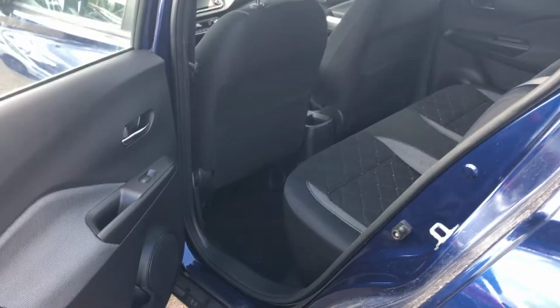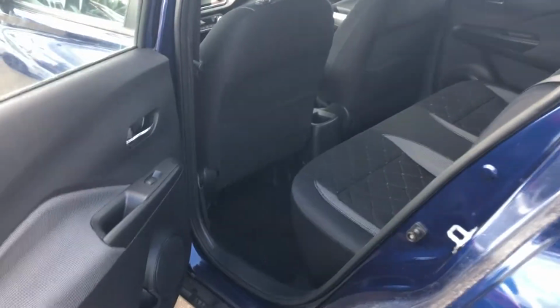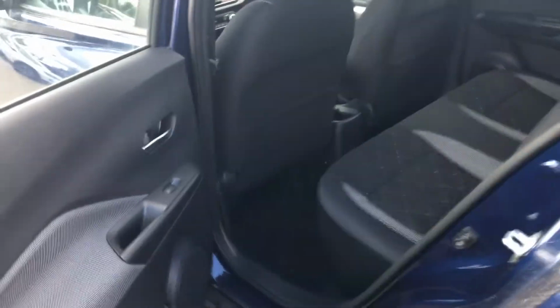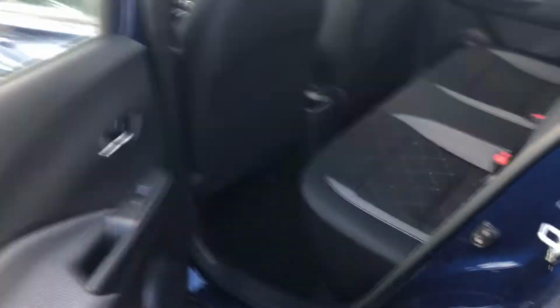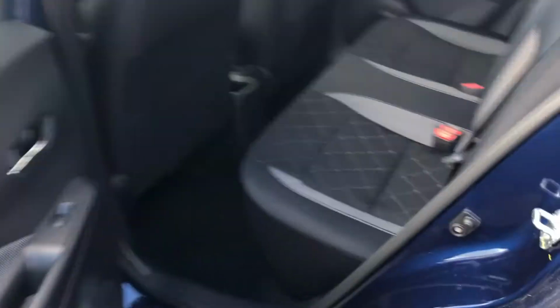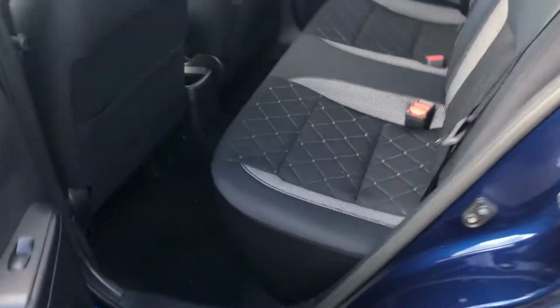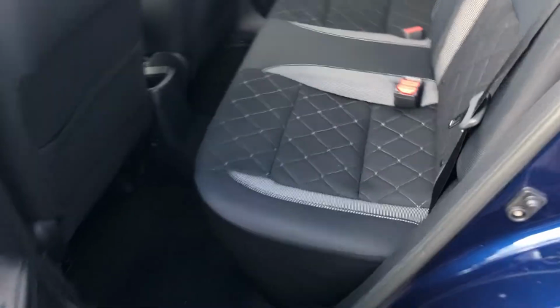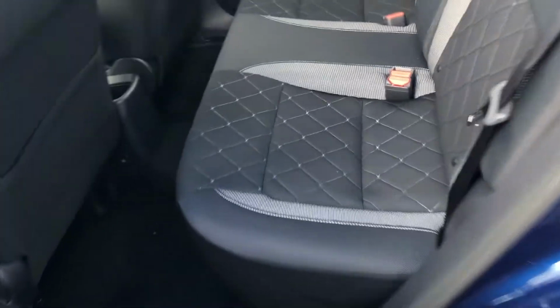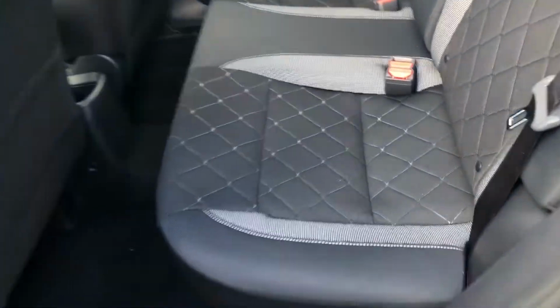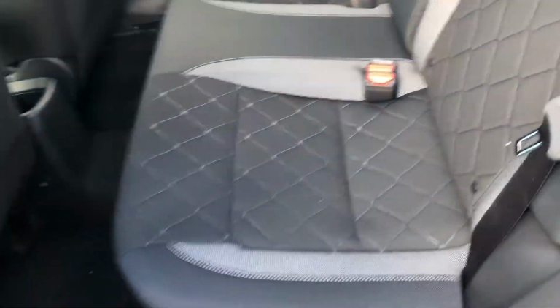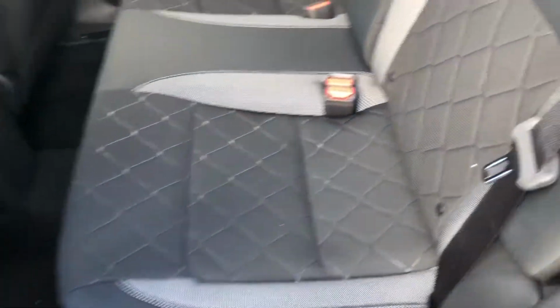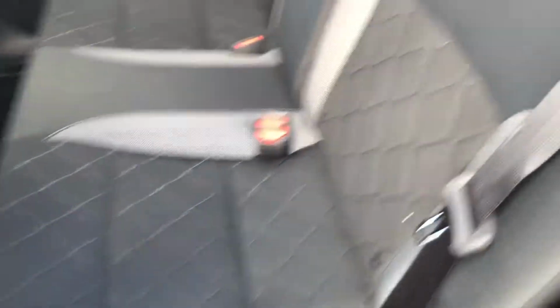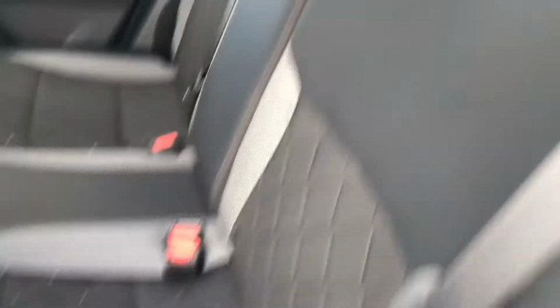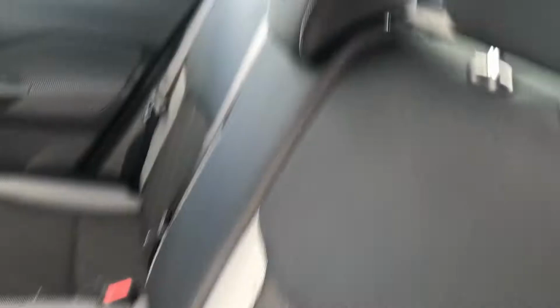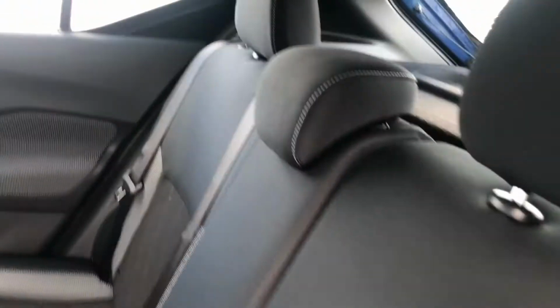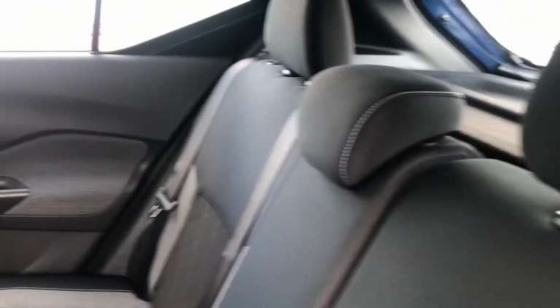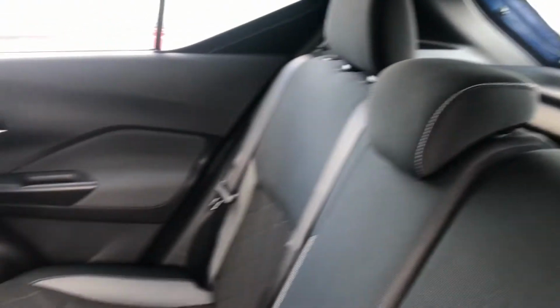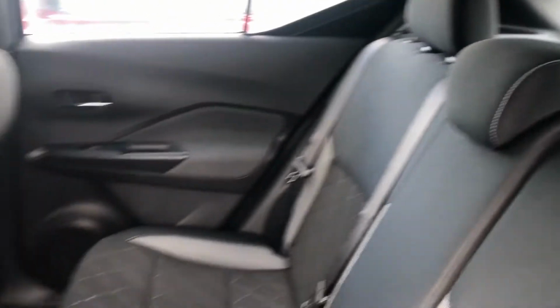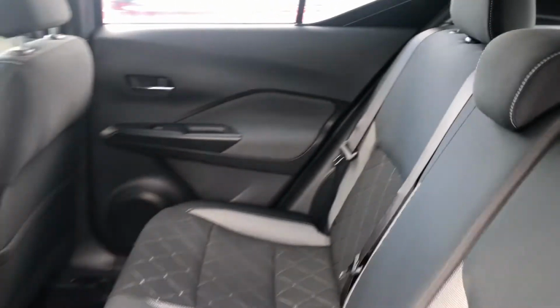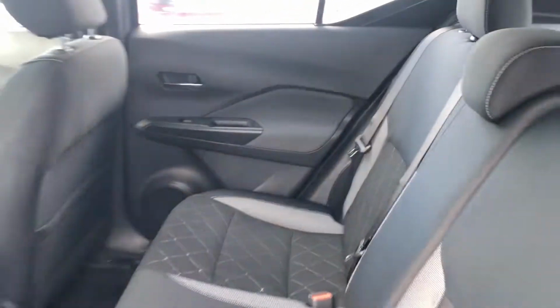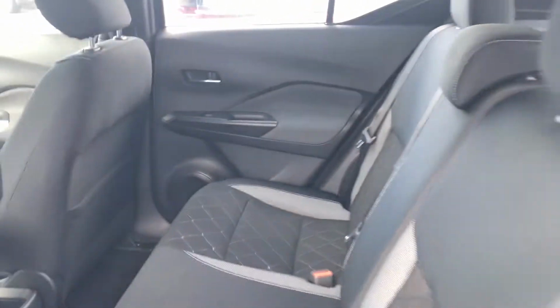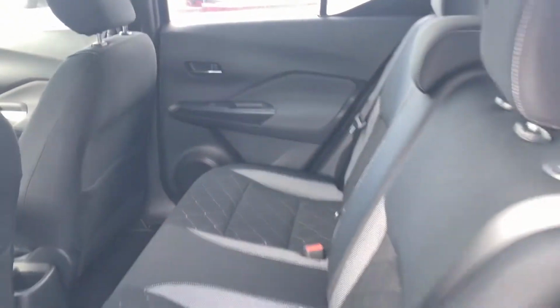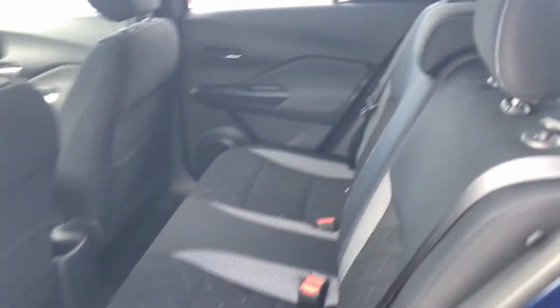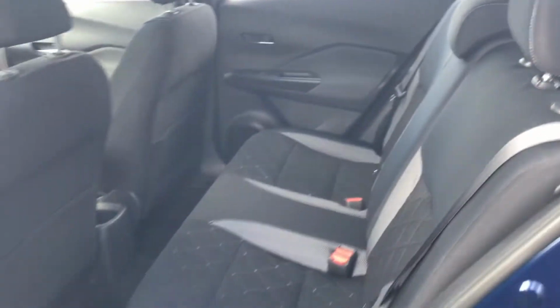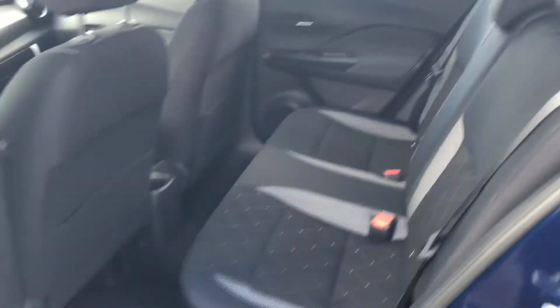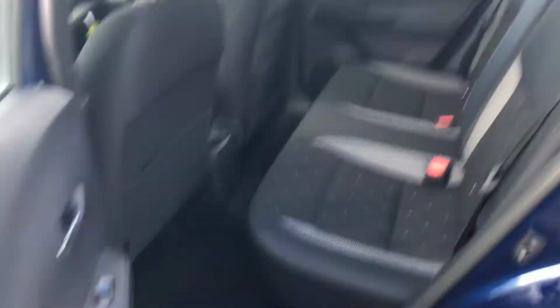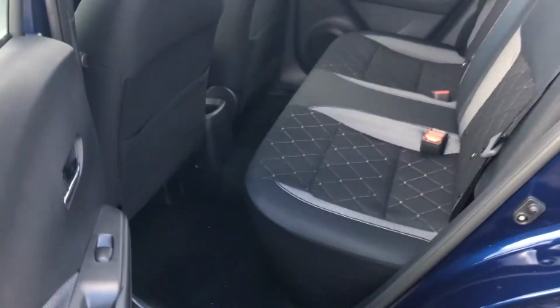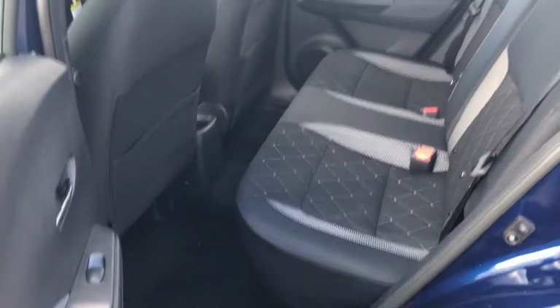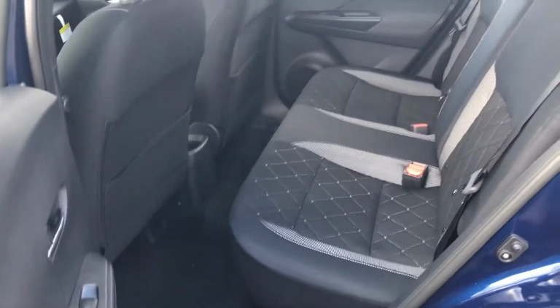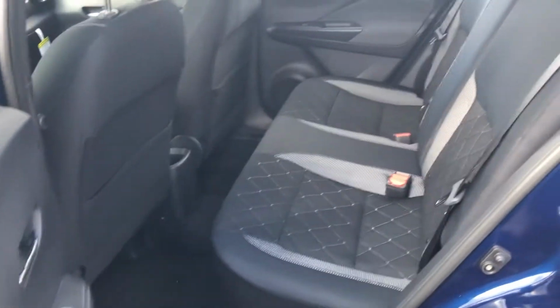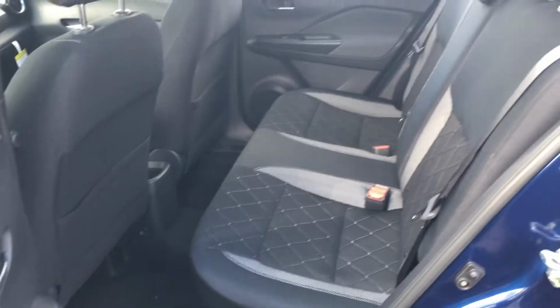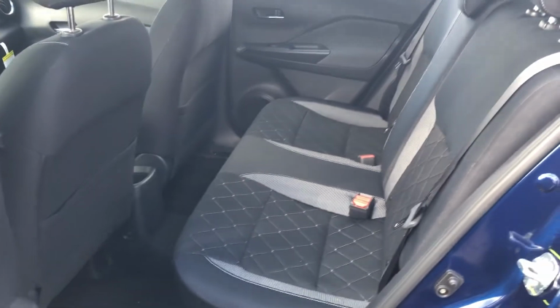In the back seats you see they're the same nice cloth material, very comfortable to sit in. Considering the size of the vehicle, there's actually lots of legroom back here for your passengers.